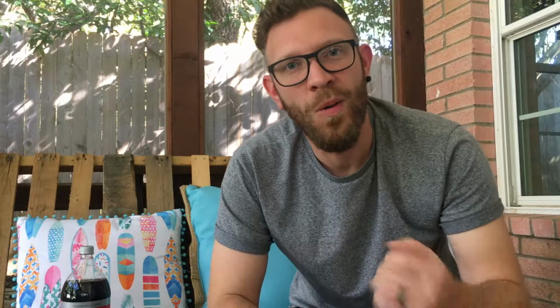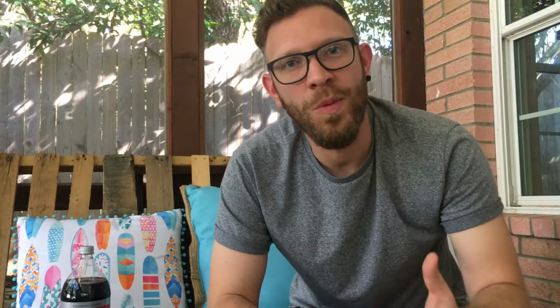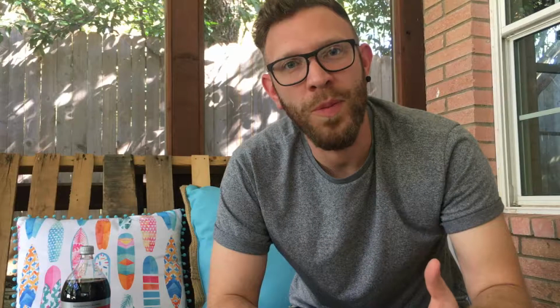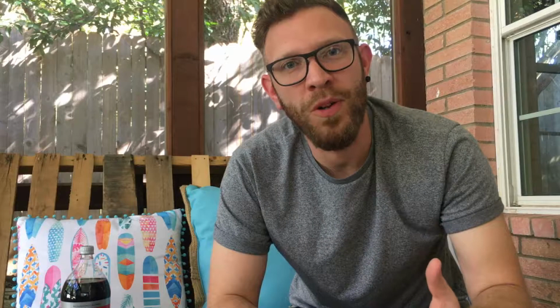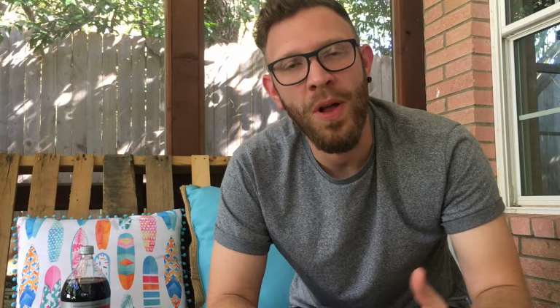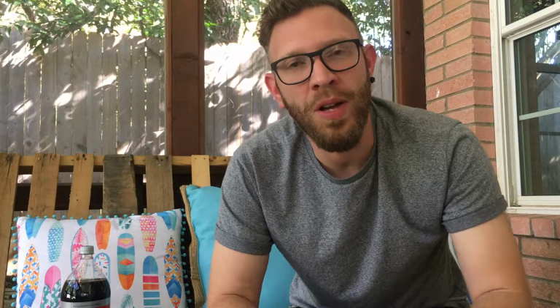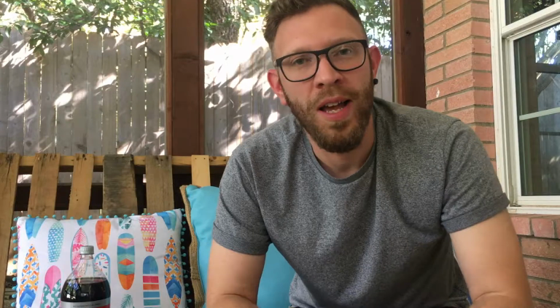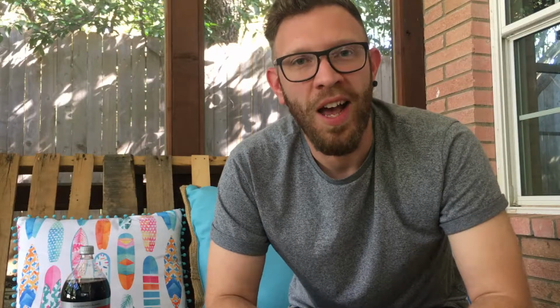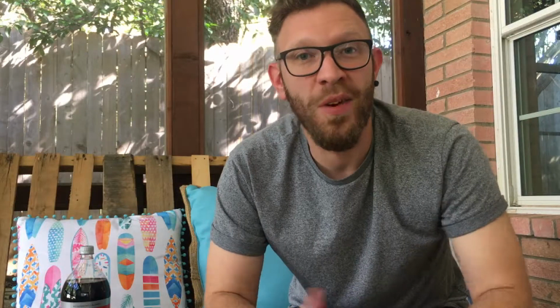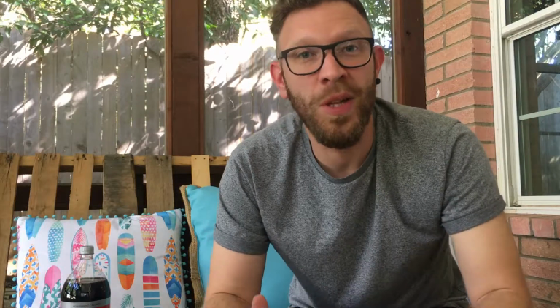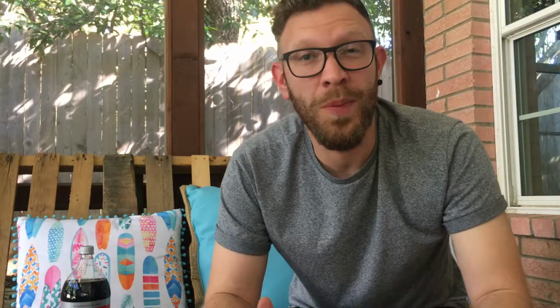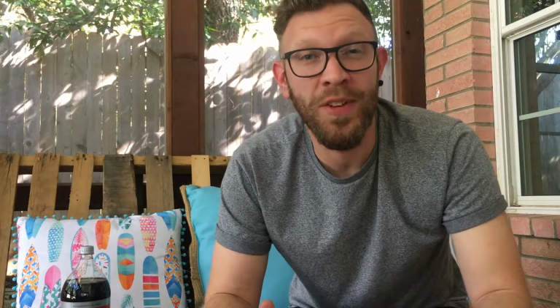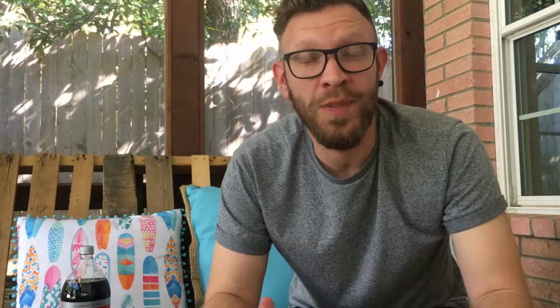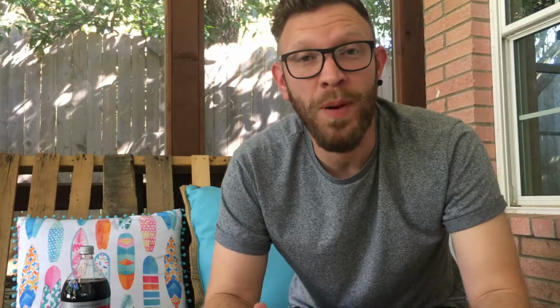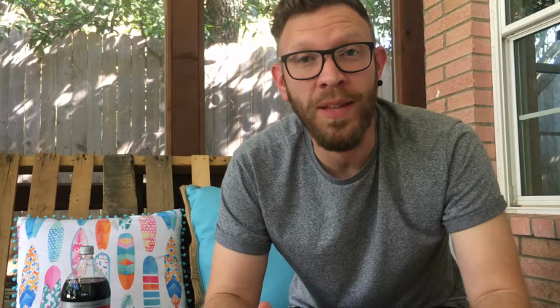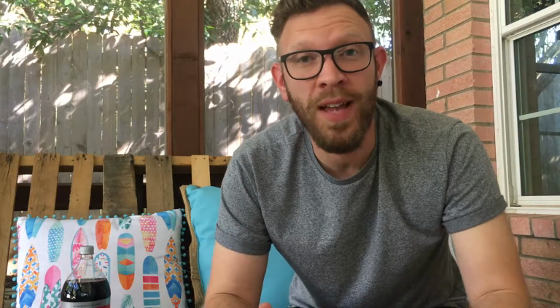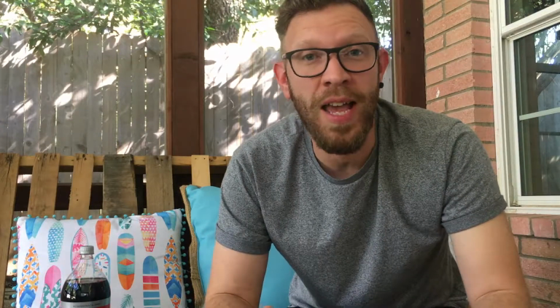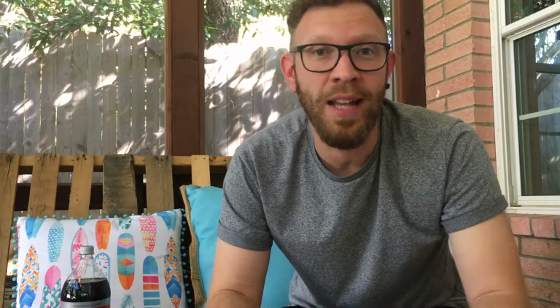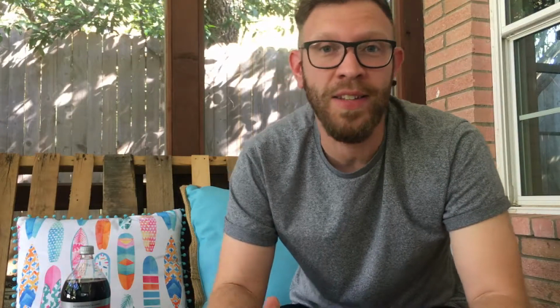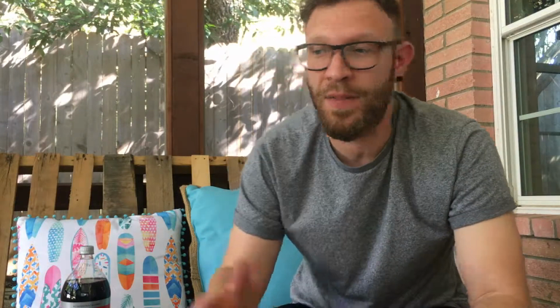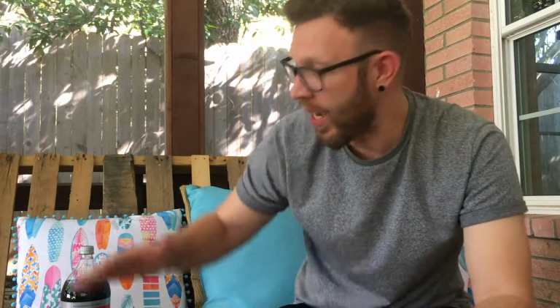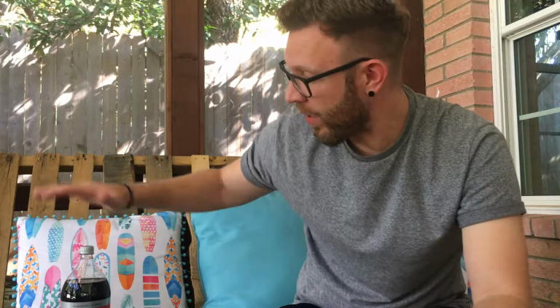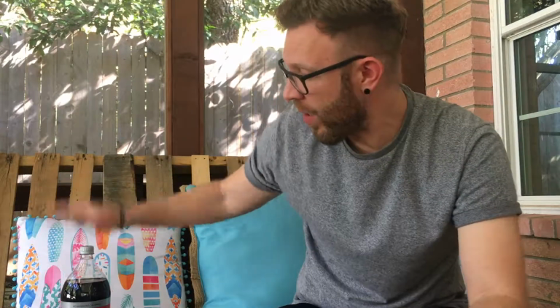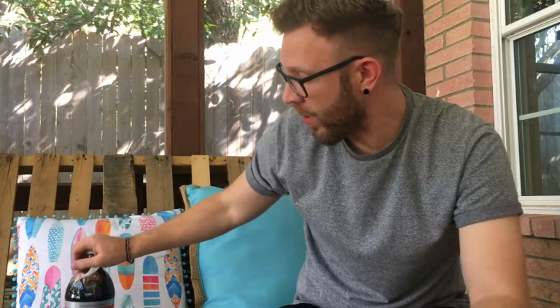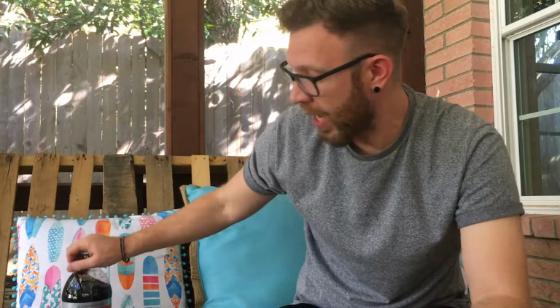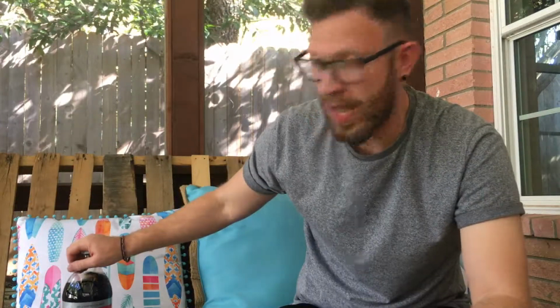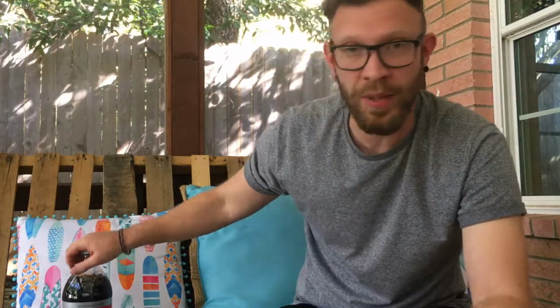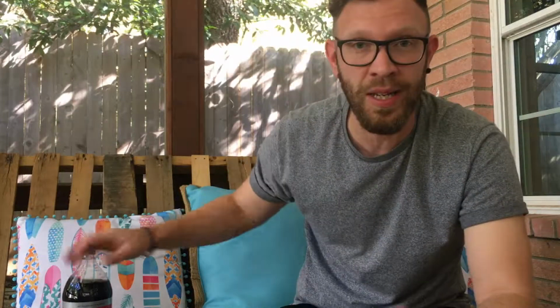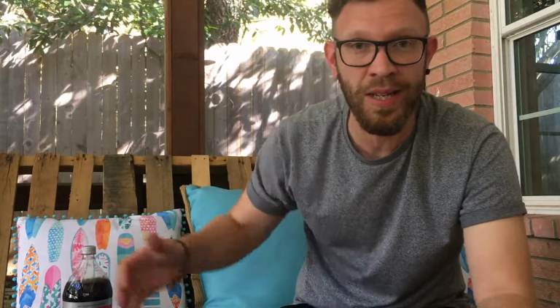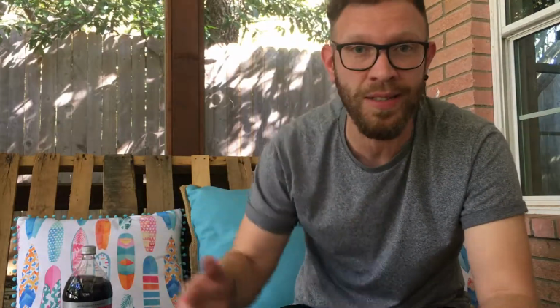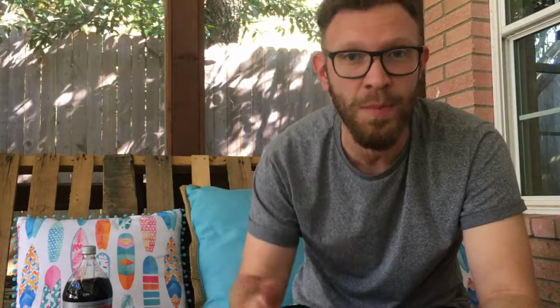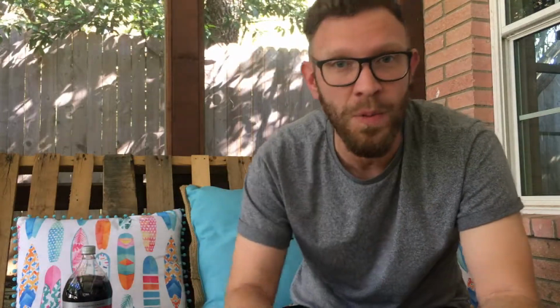Welcome to my drum blog. I thought we'd do a bit of an experiment today and see if Diet Coke can clean a cymbal.